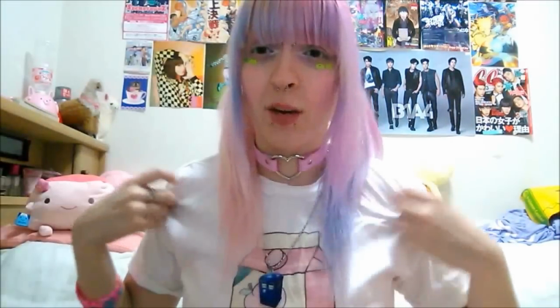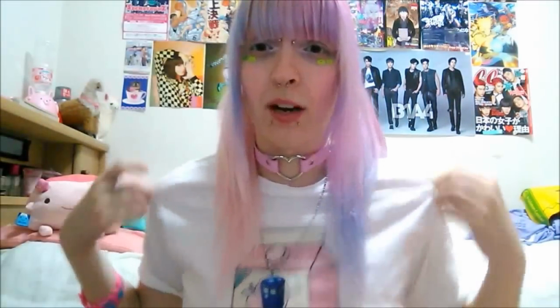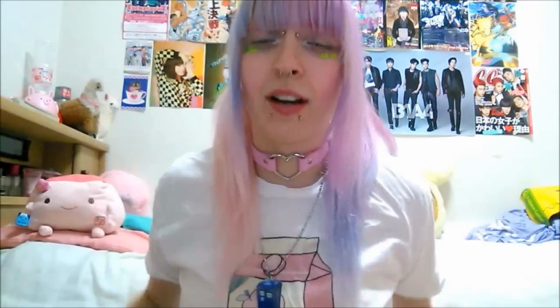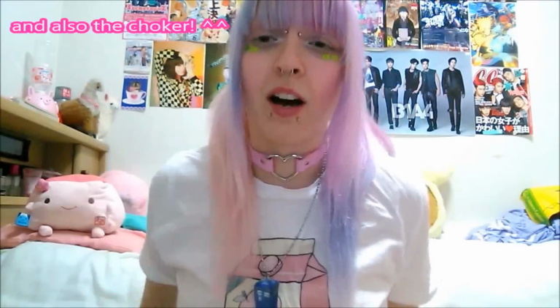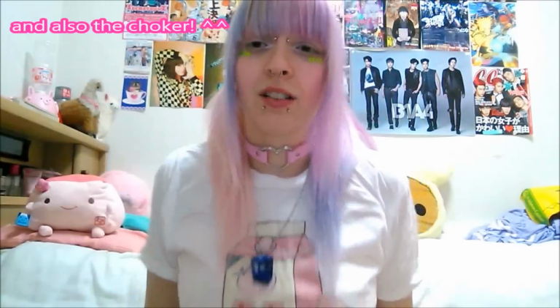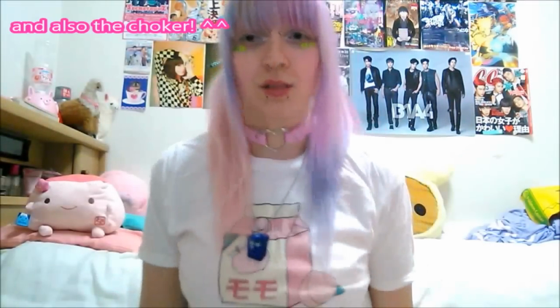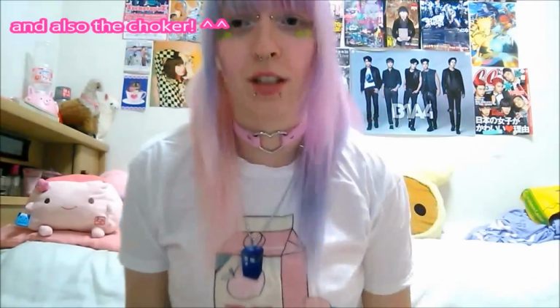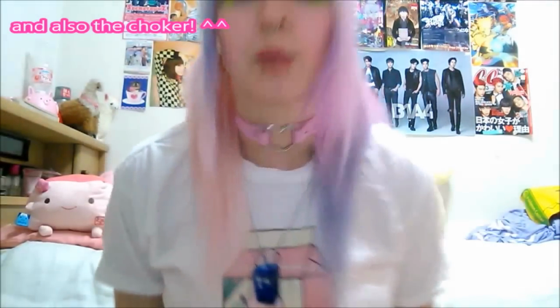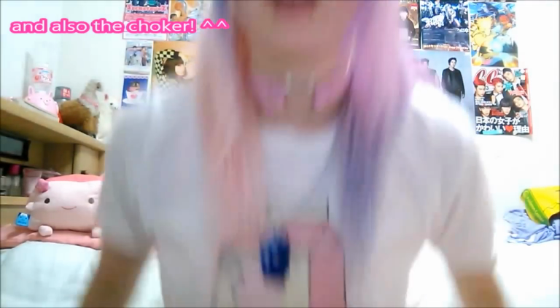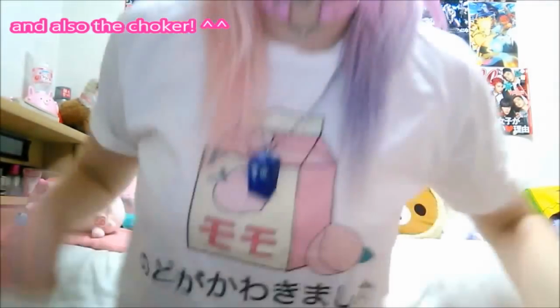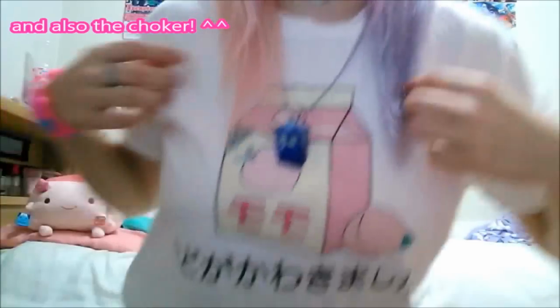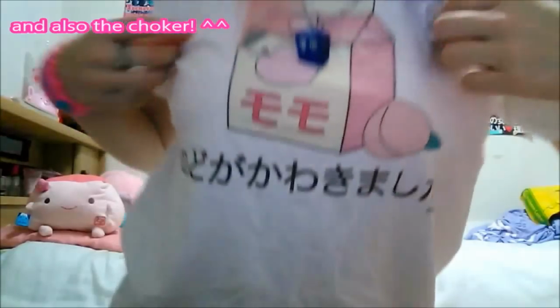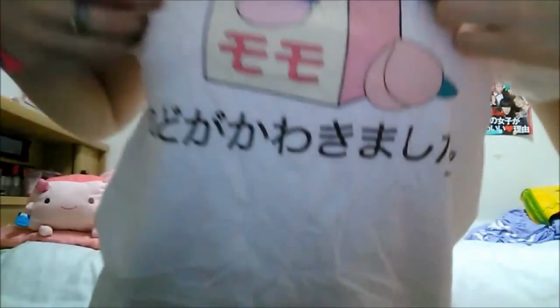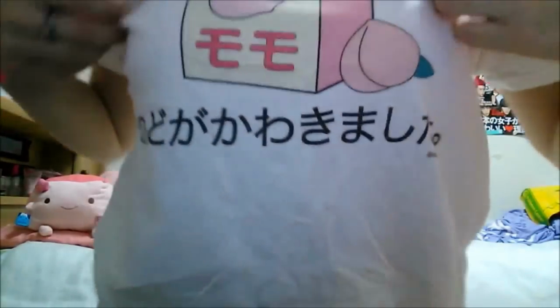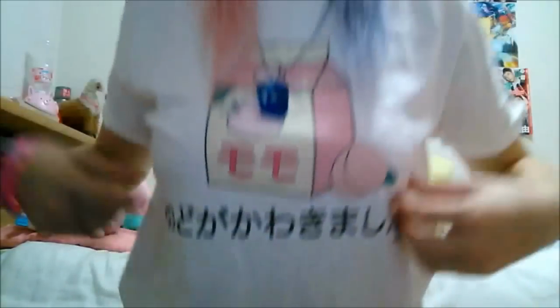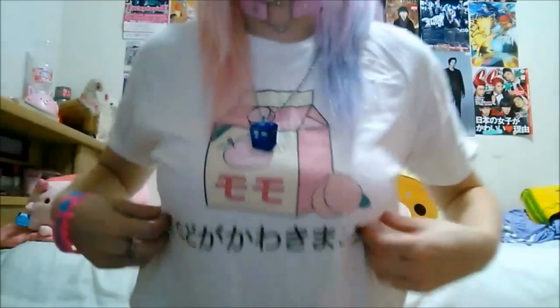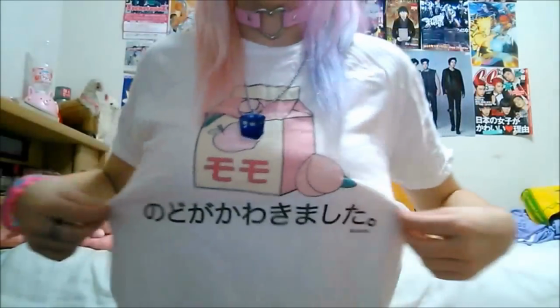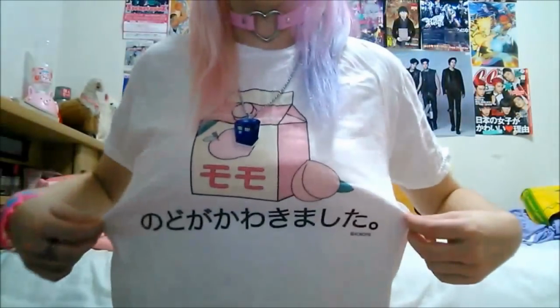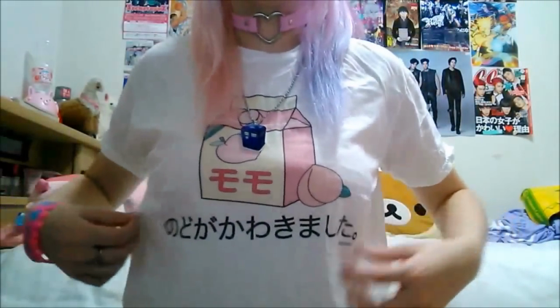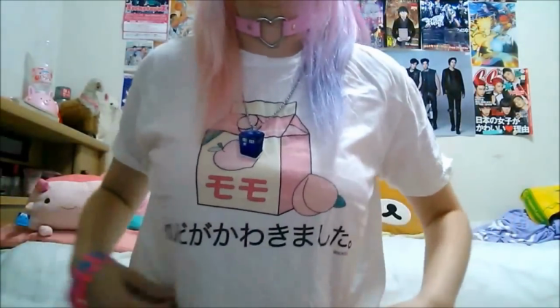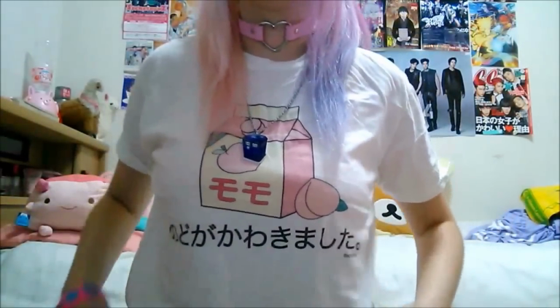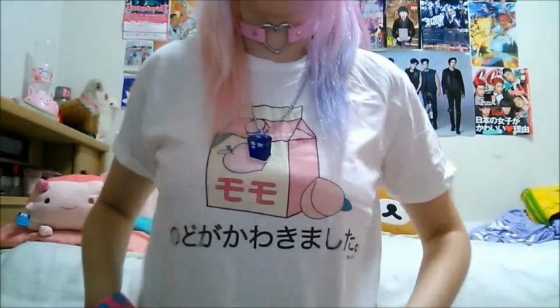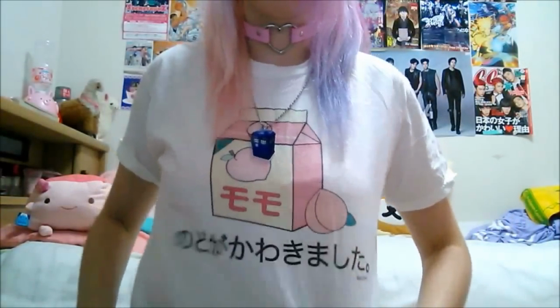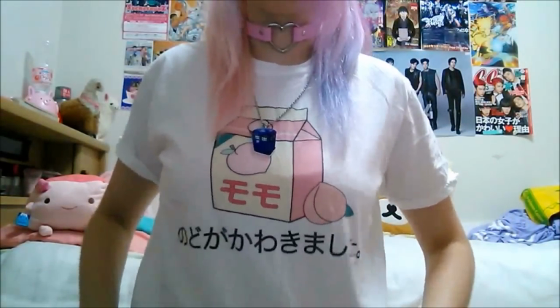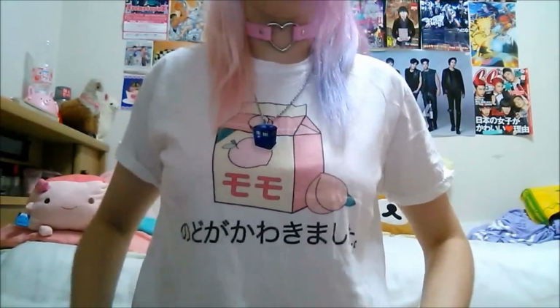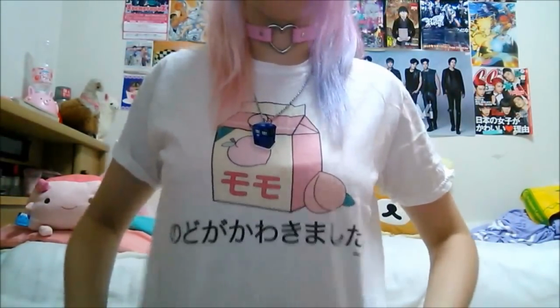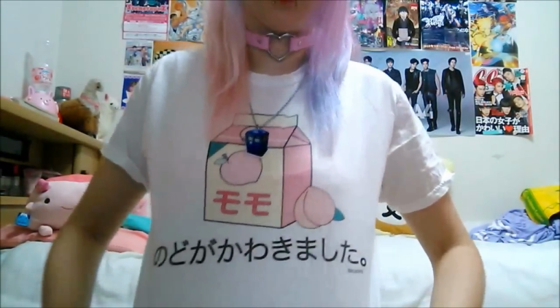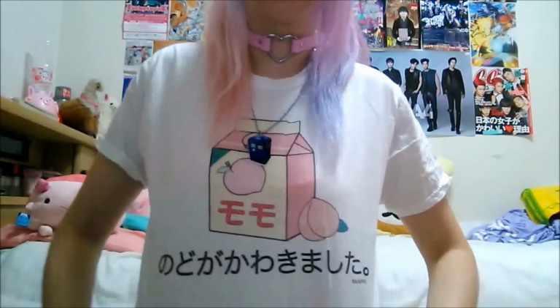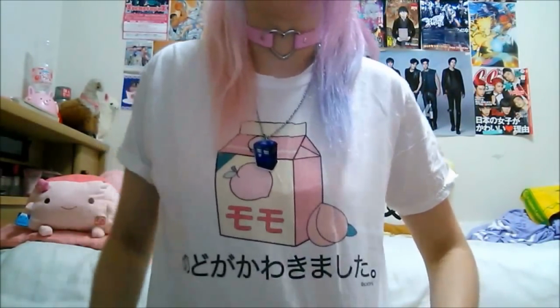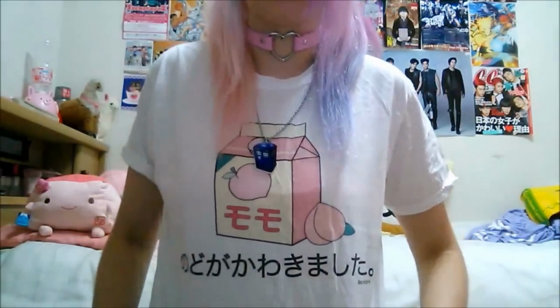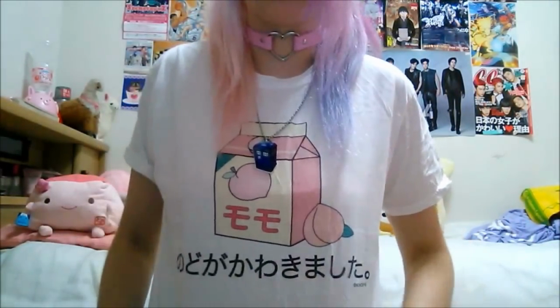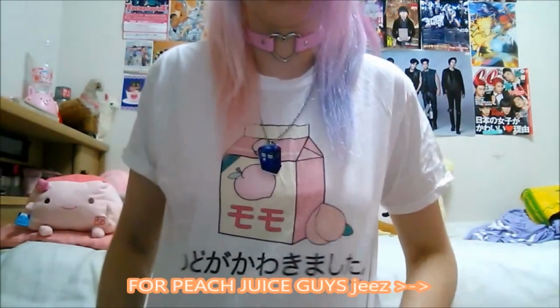The t-shirt I'm wearing right now is also Coco Pie, which says 'nodo ga kawarimashita,' which means 'I'm thirsty.'